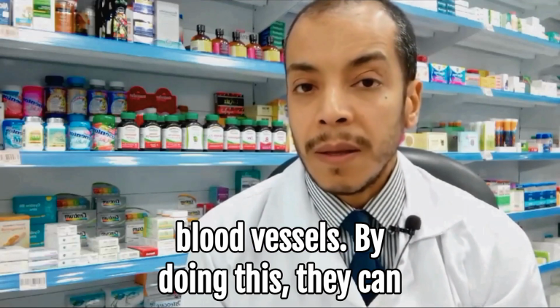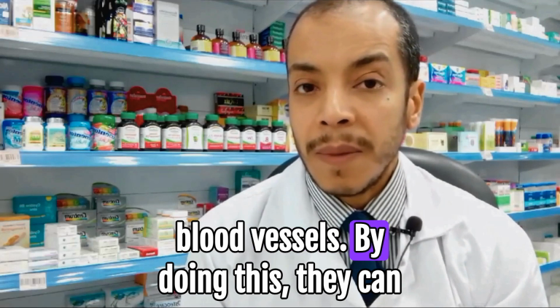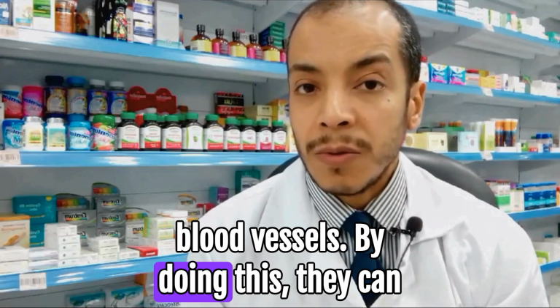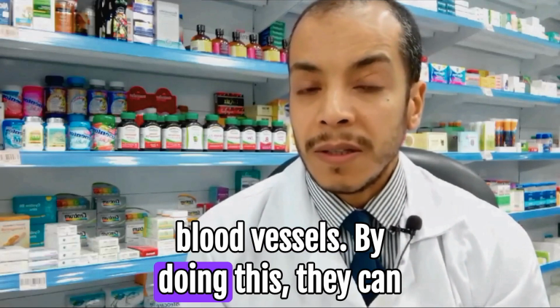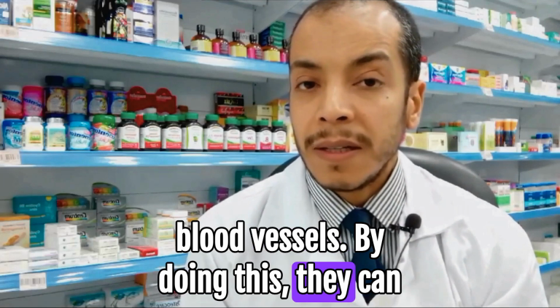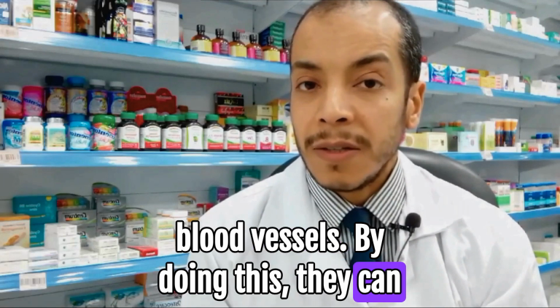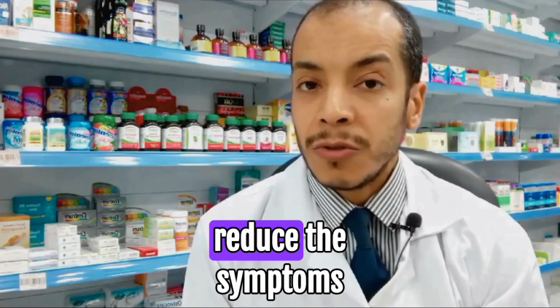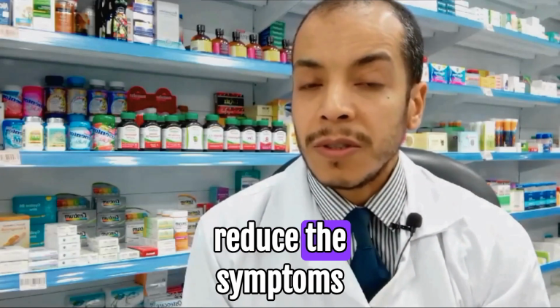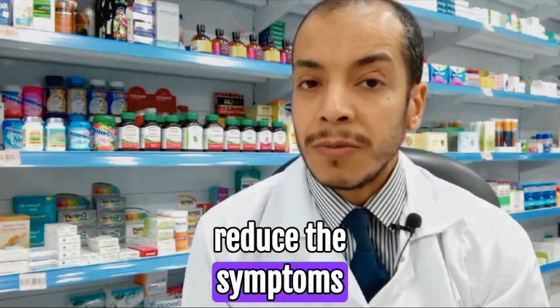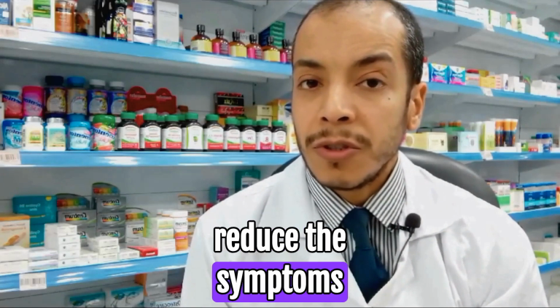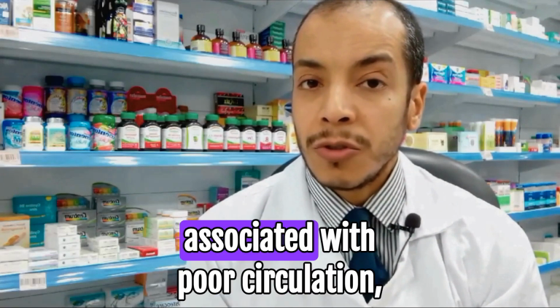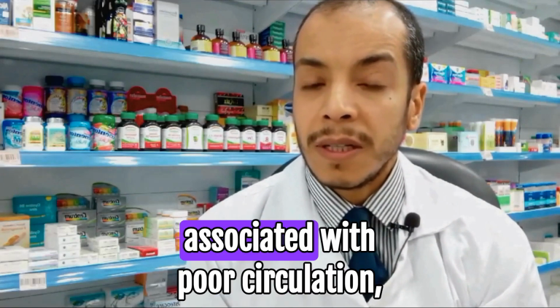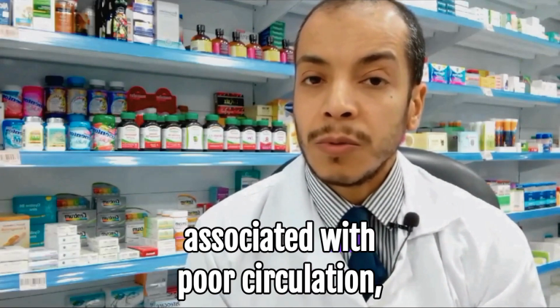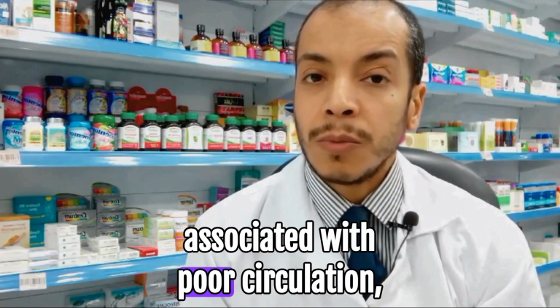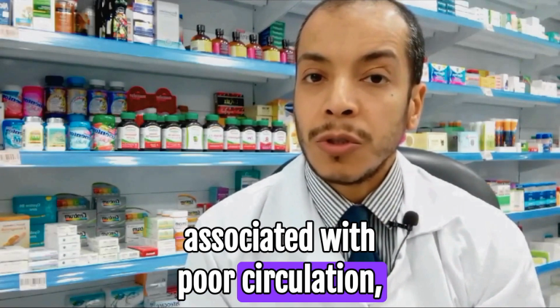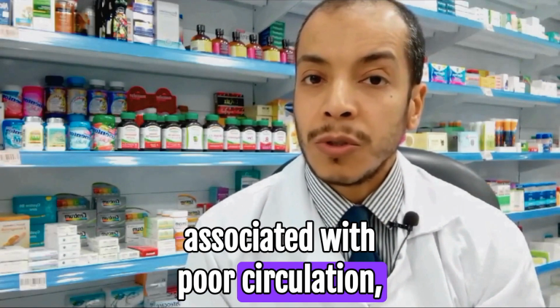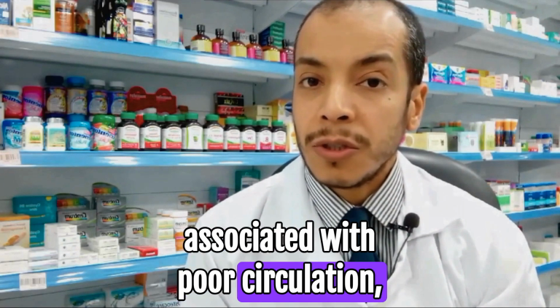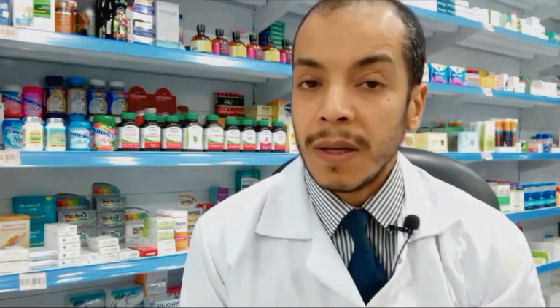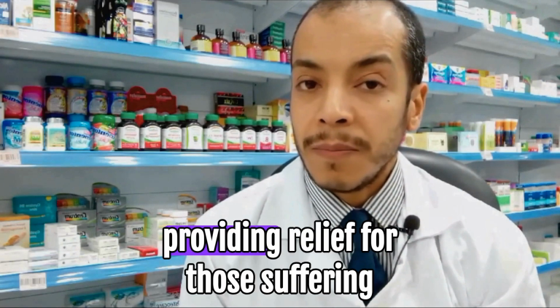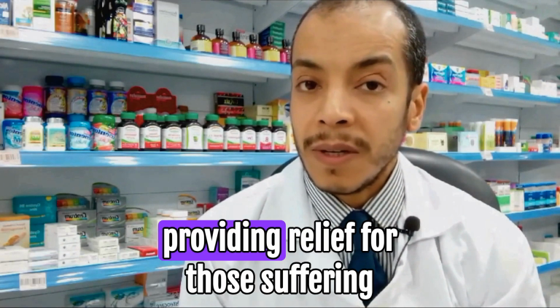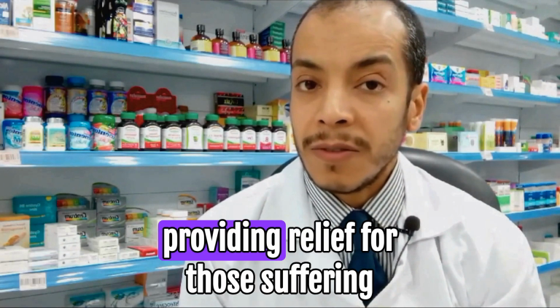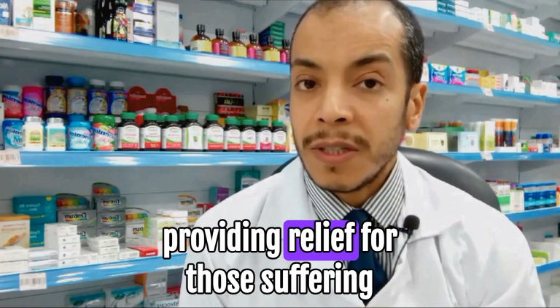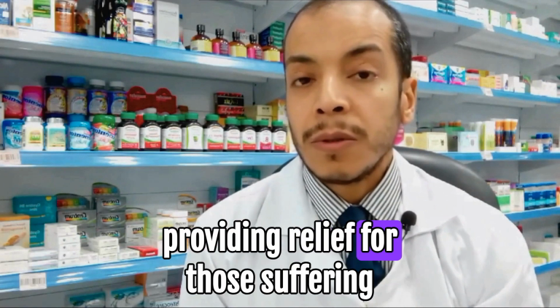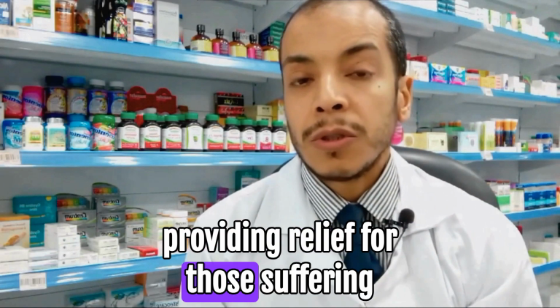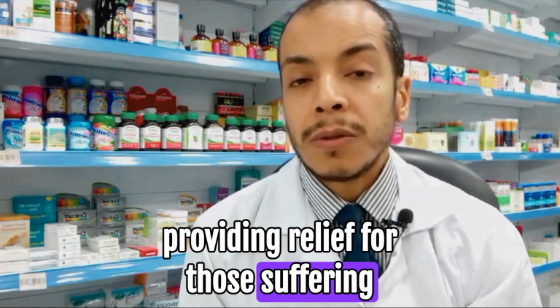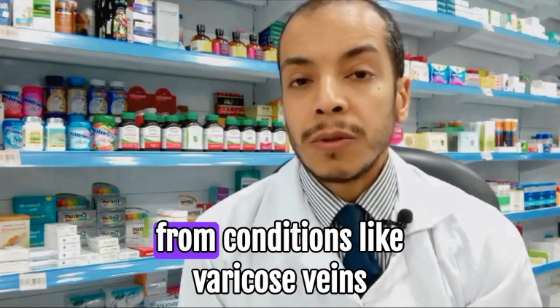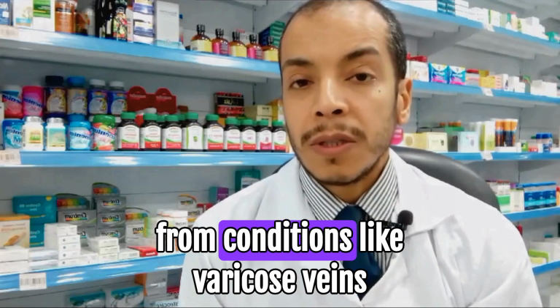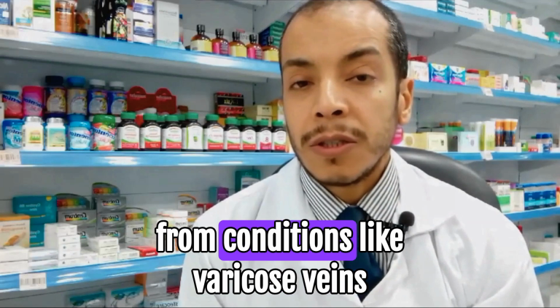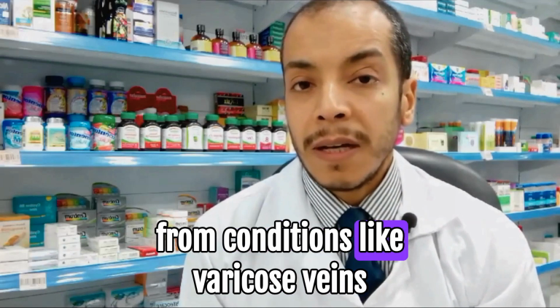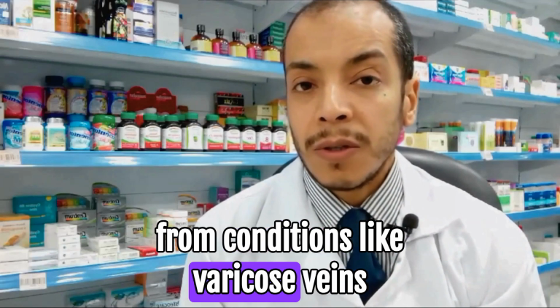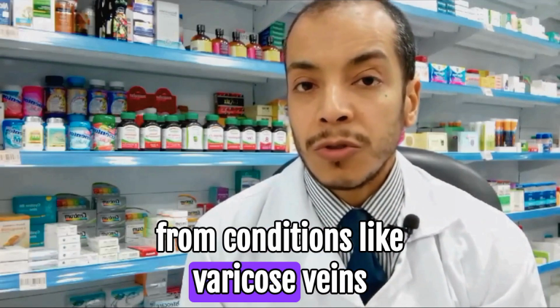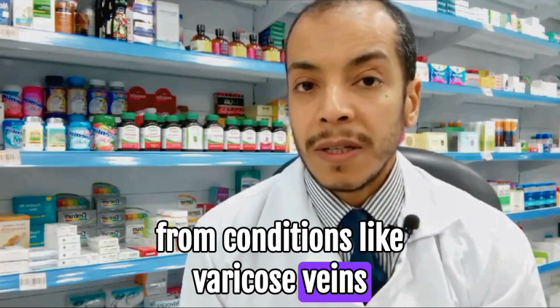By doing this, they can reduce the symptoms associated with poor circulation, providing relief for those suffering from conditions like varicose veins.